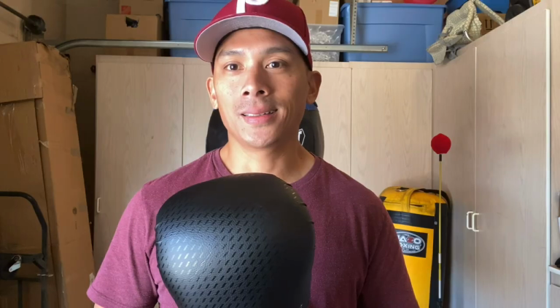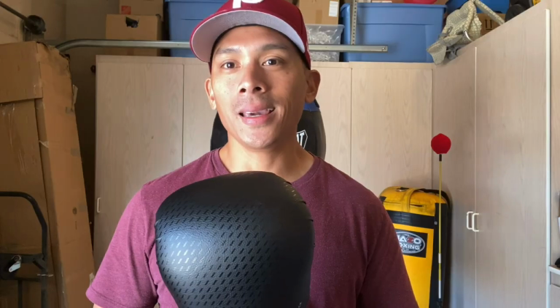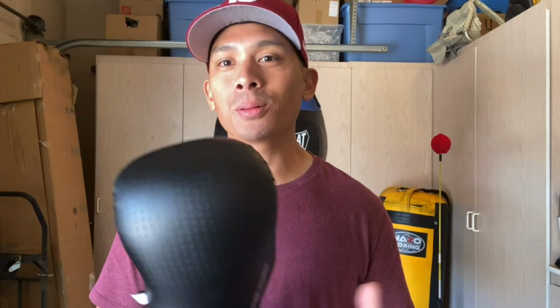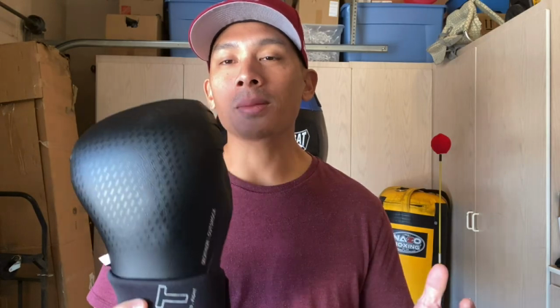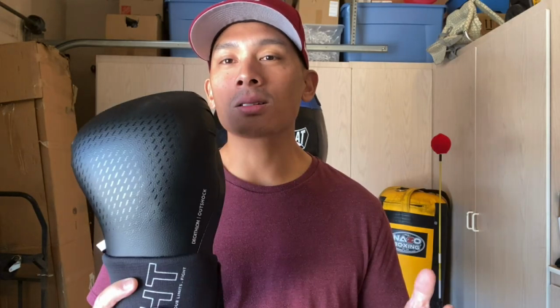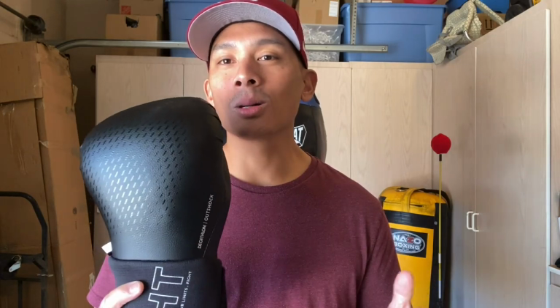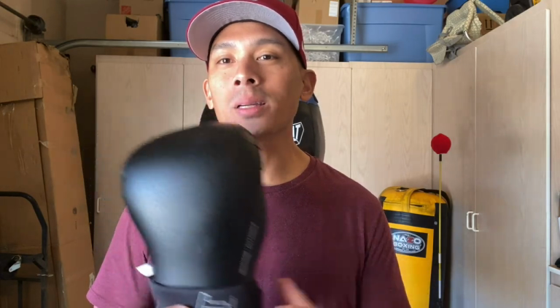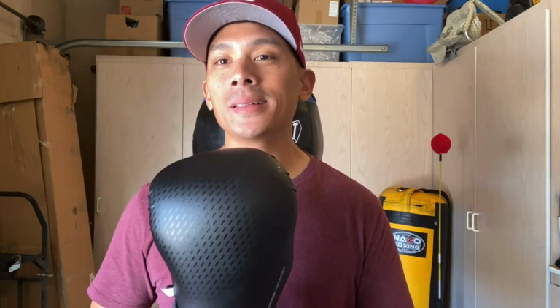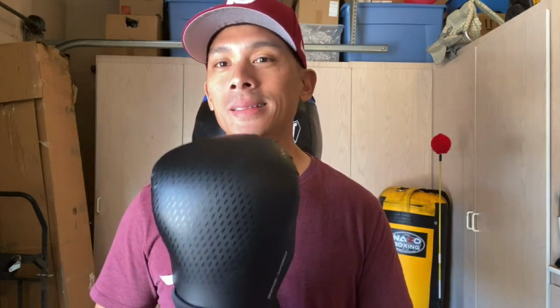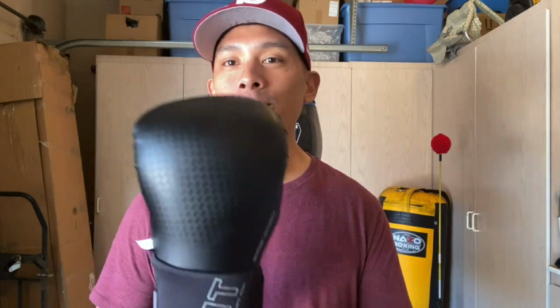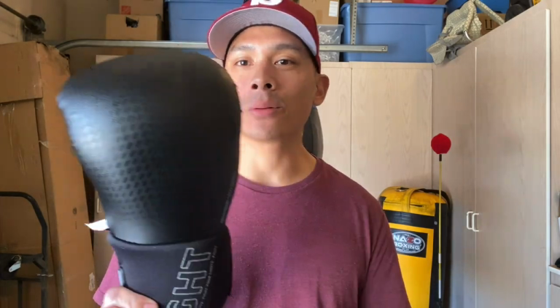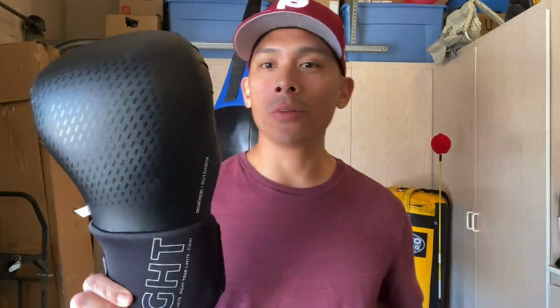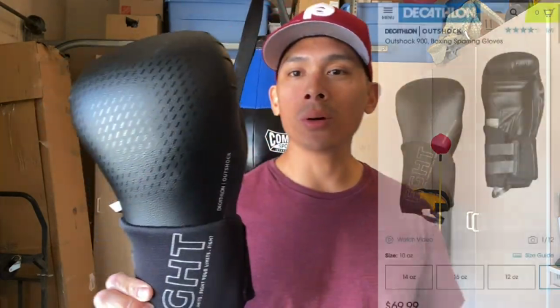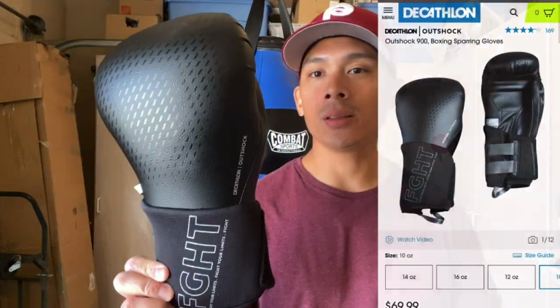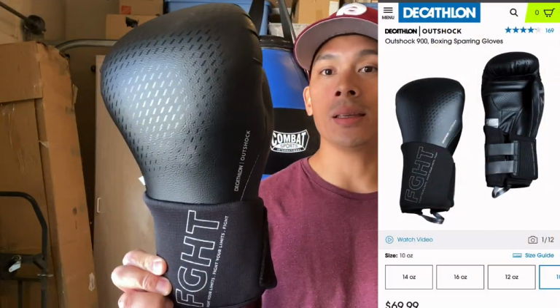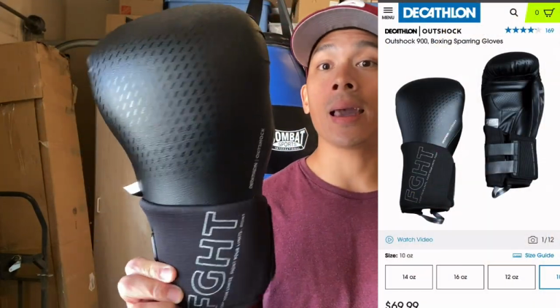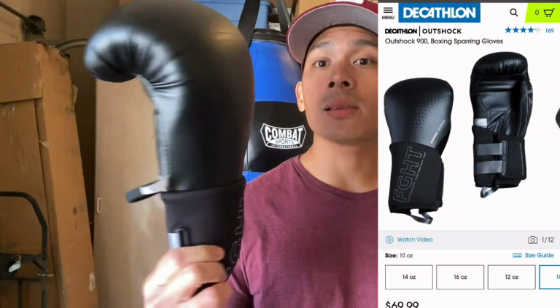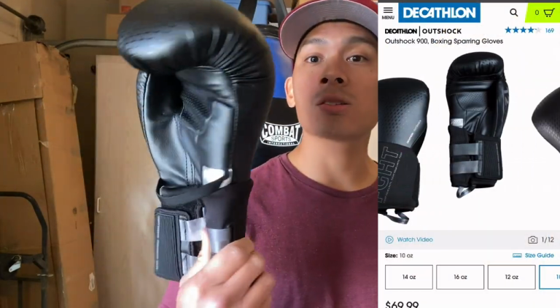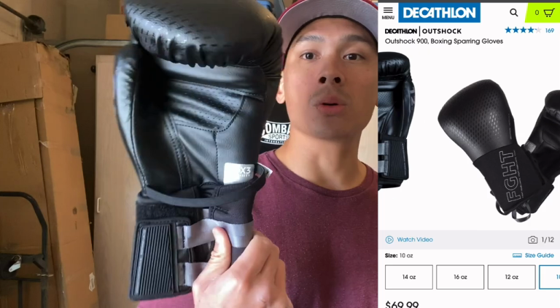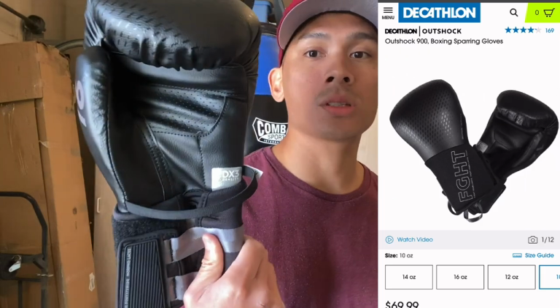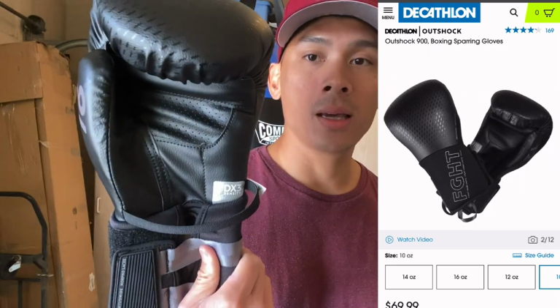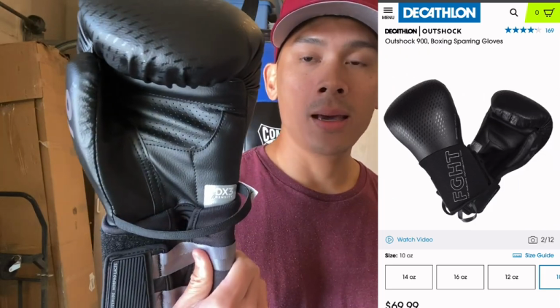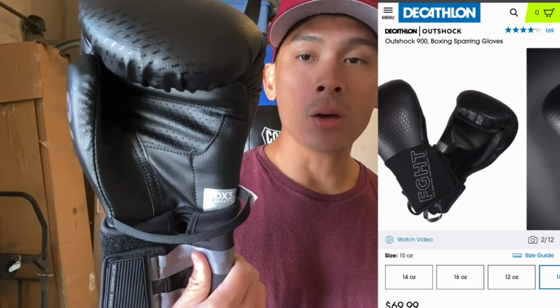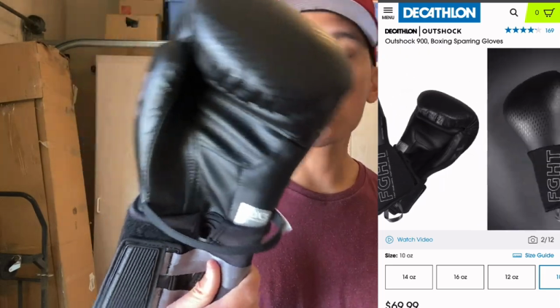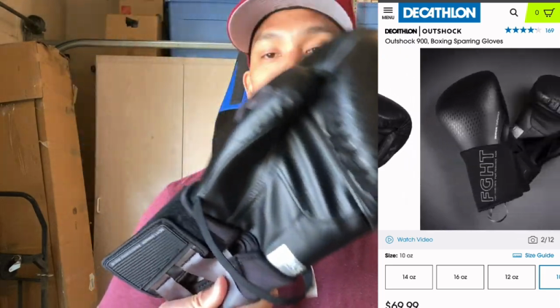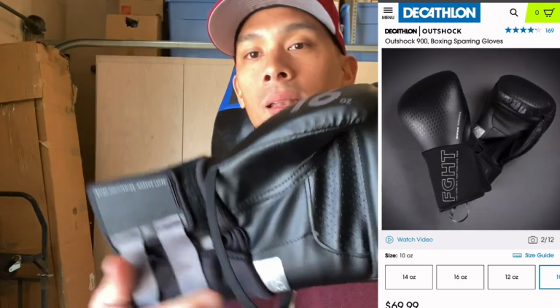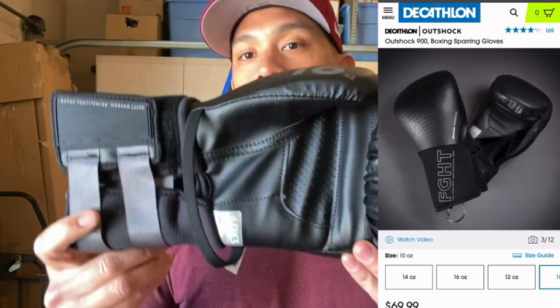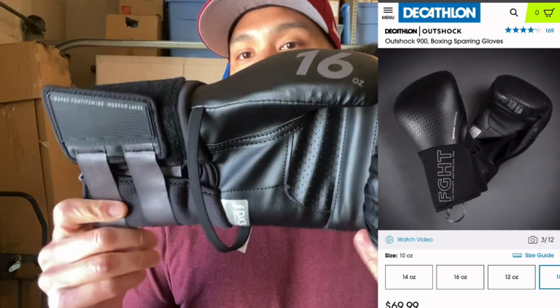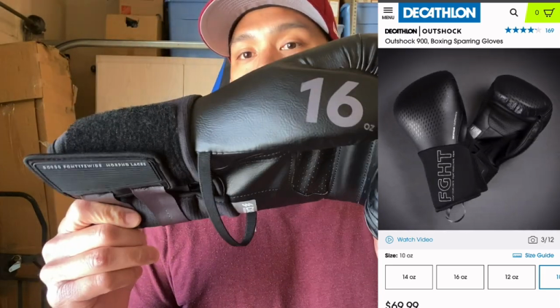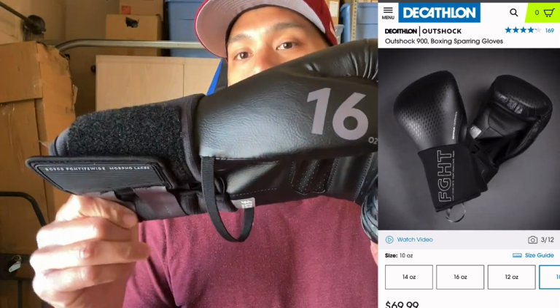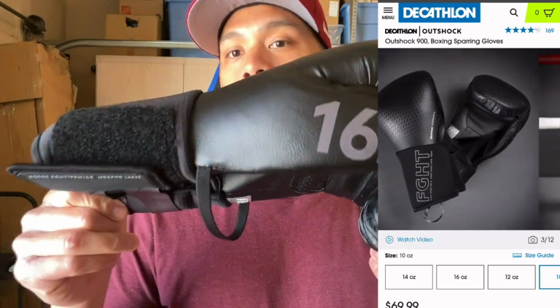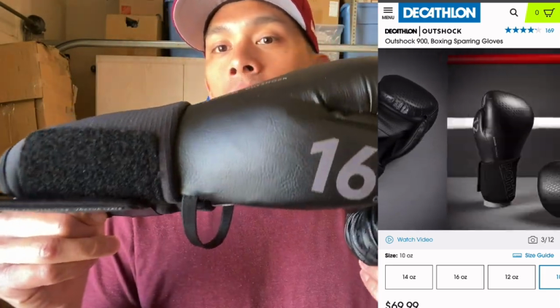Hey, what's up guys? Carlo here and today I'm doing a review on the Decathlon Sports AltShock 900 Boxing Gloves.